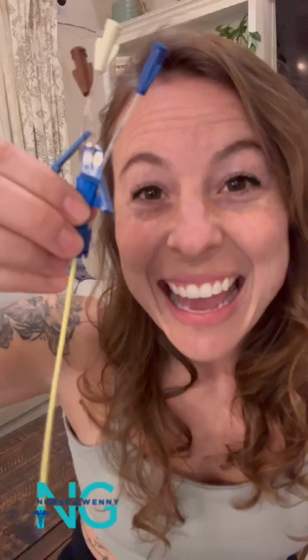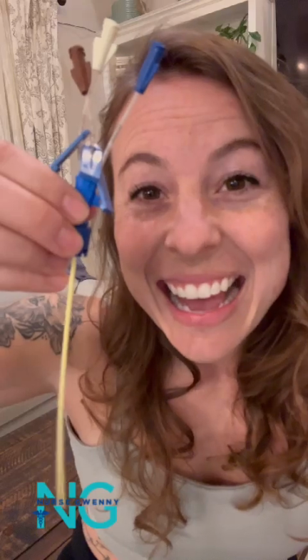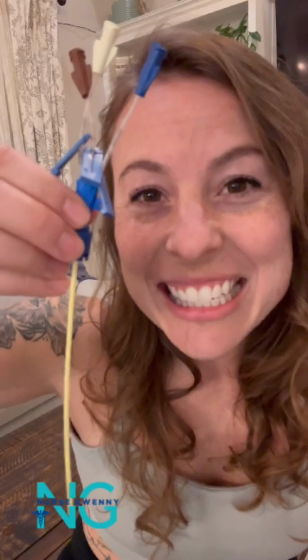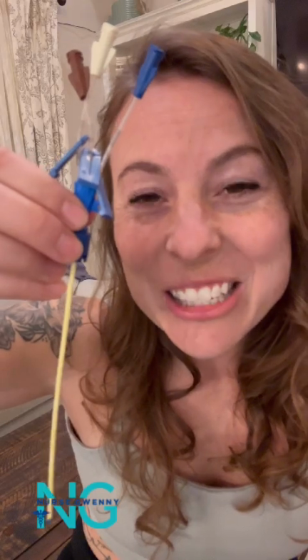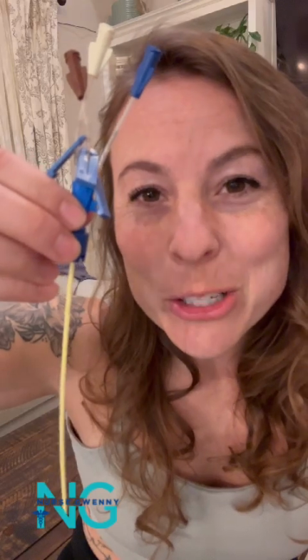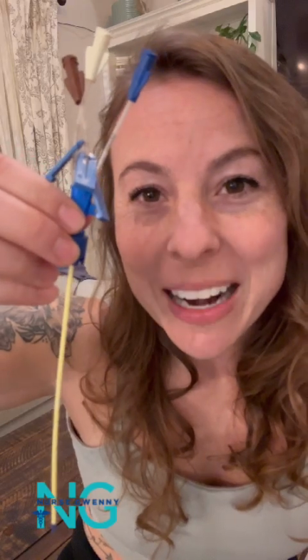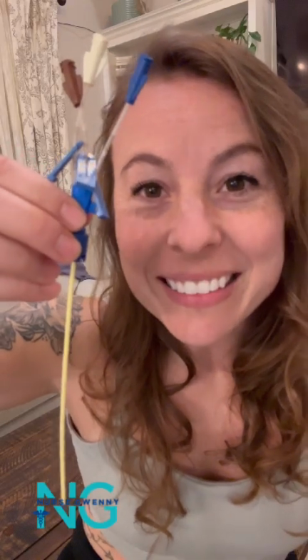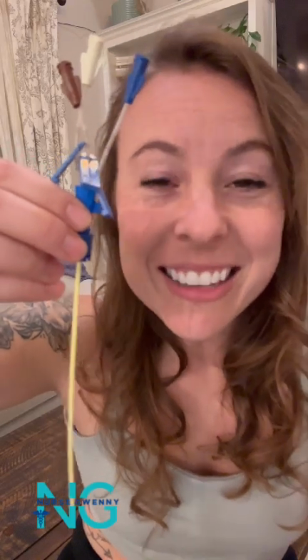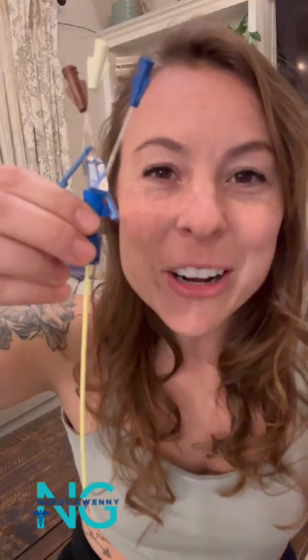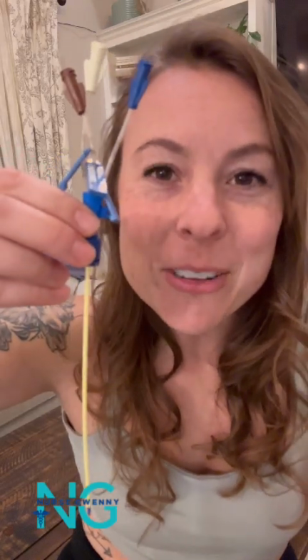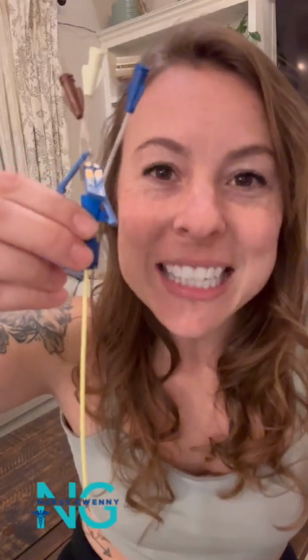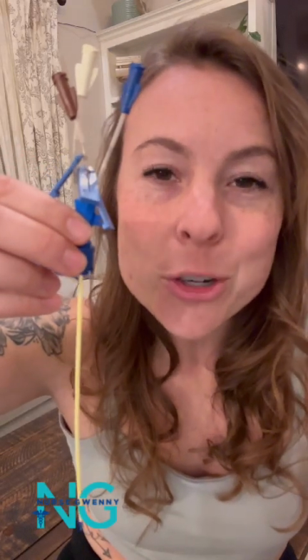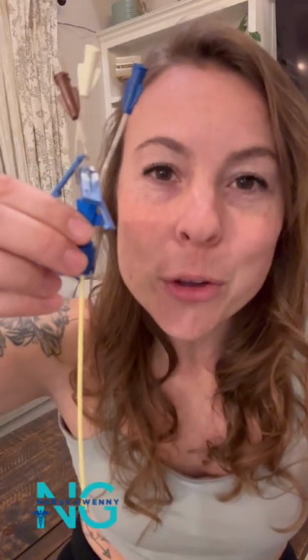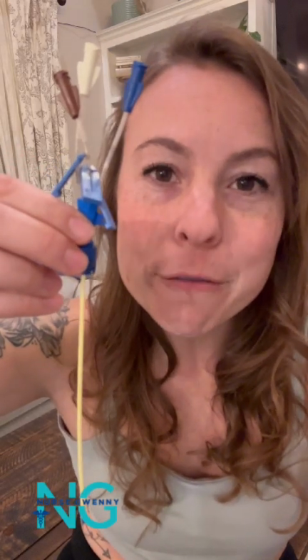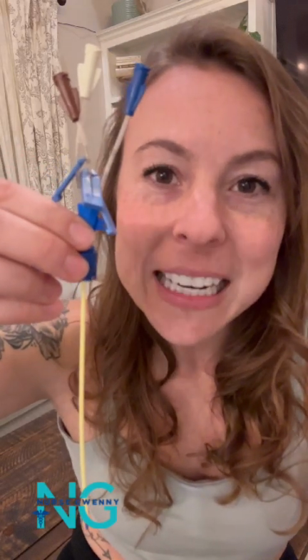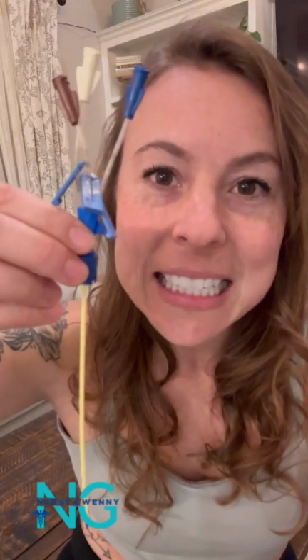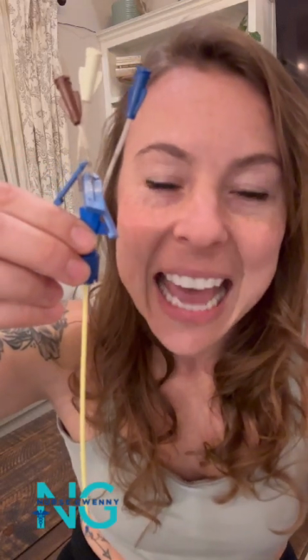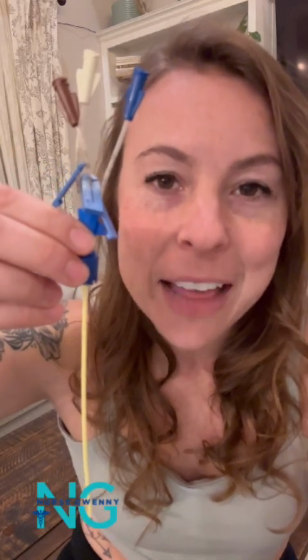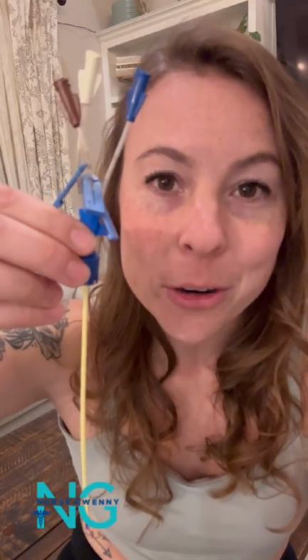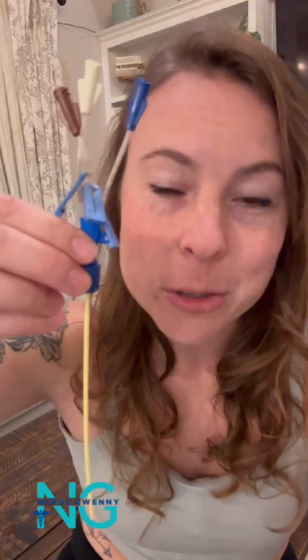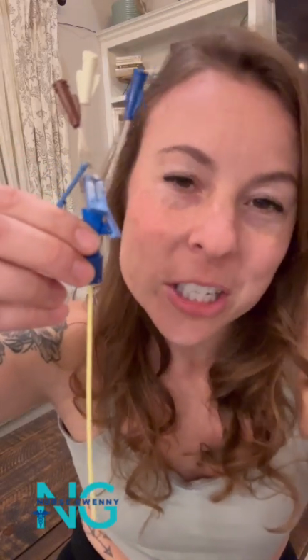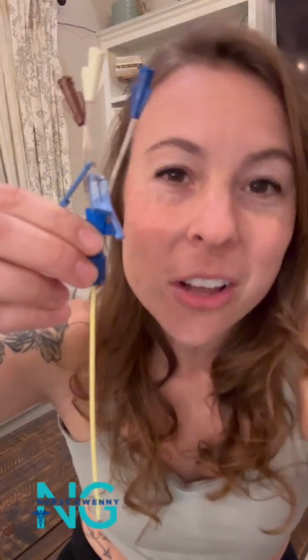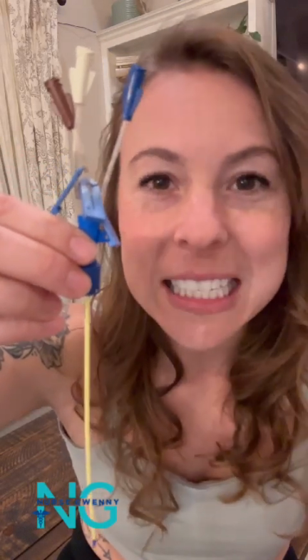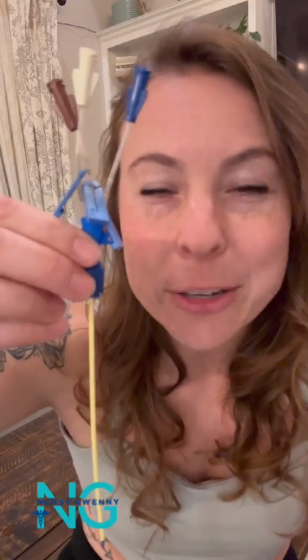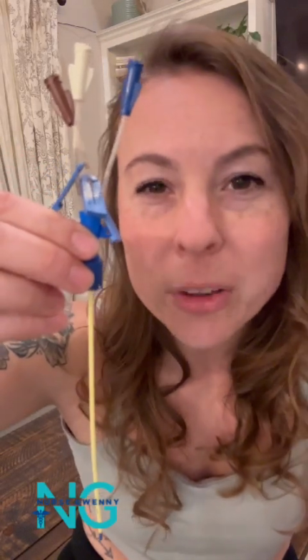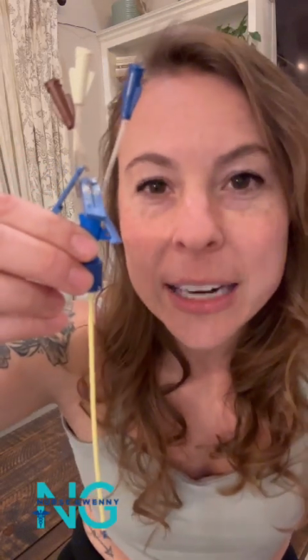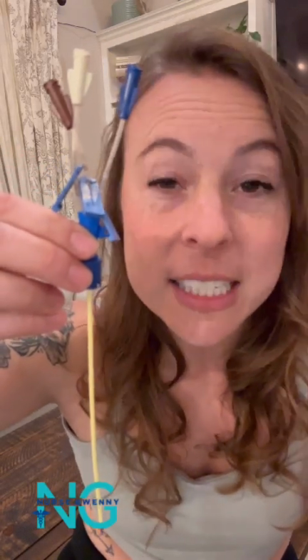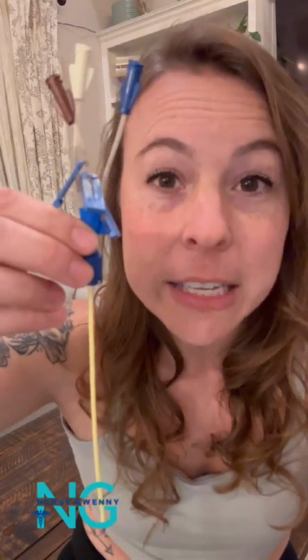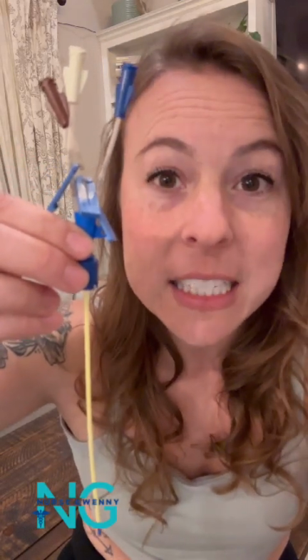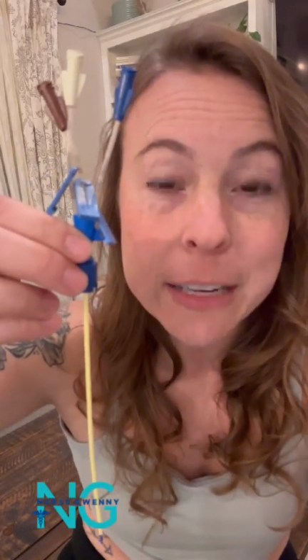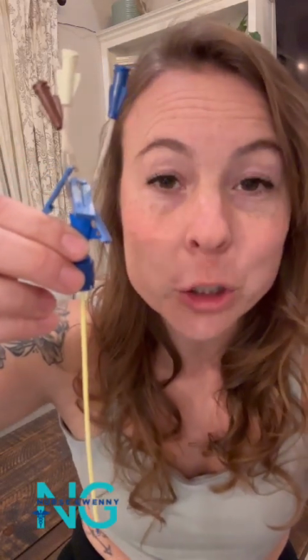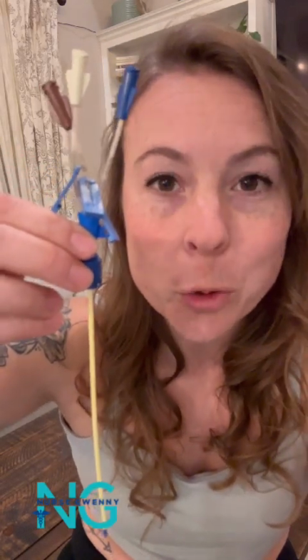Hey guys, it's Nurse Gwenny. Let's talk about central venous catheters, or we just call it a central line or a CVC for short.